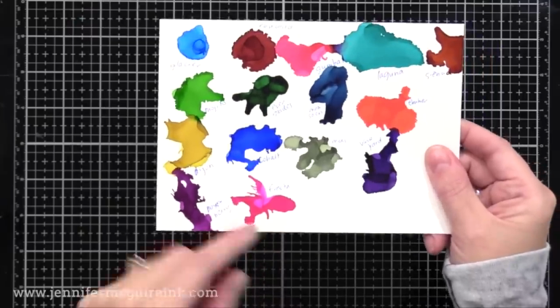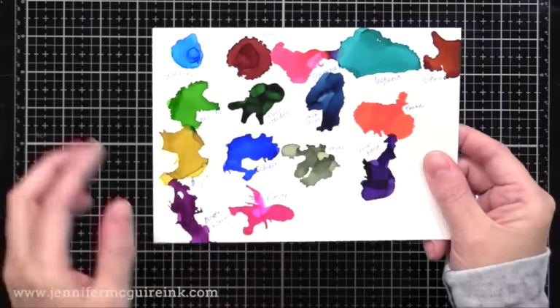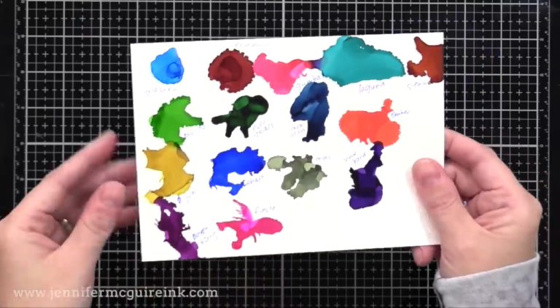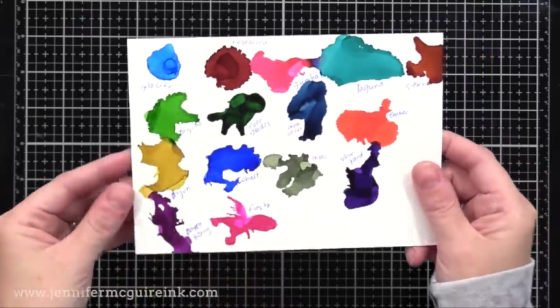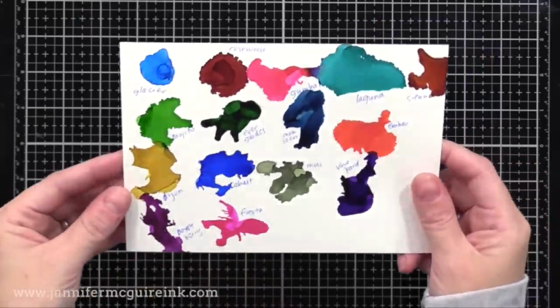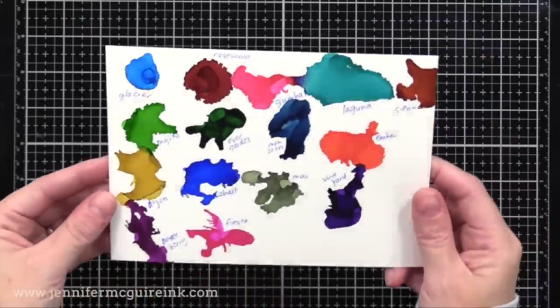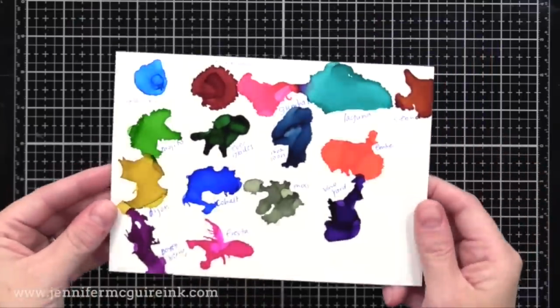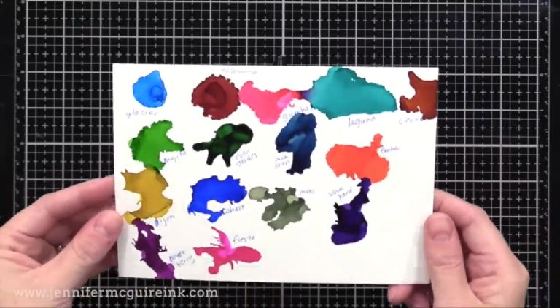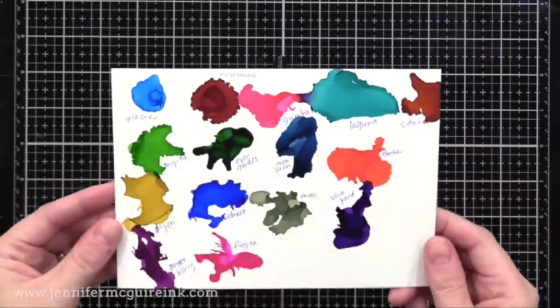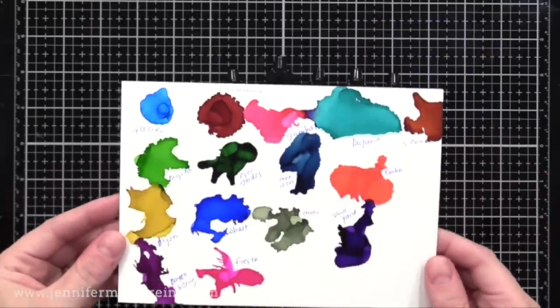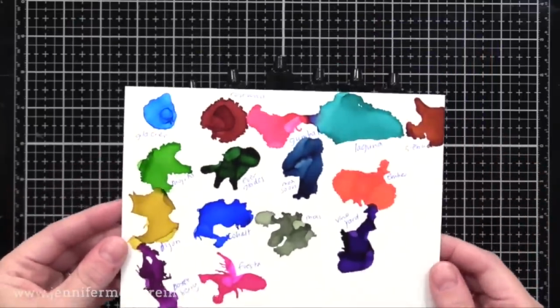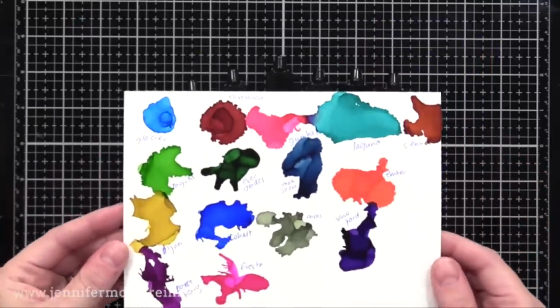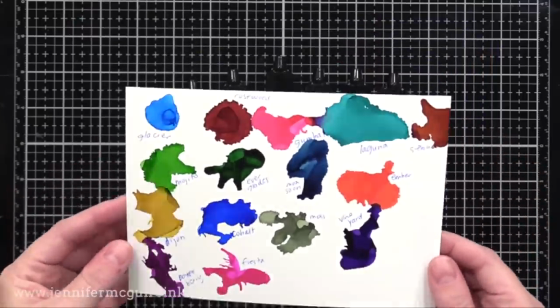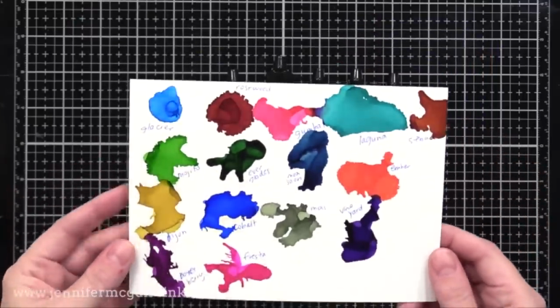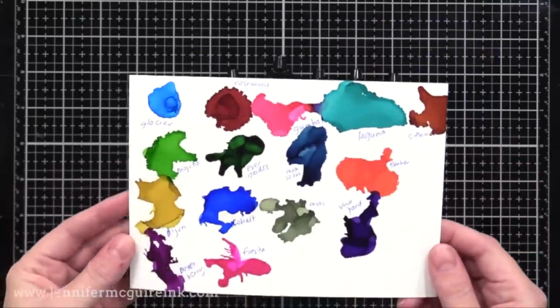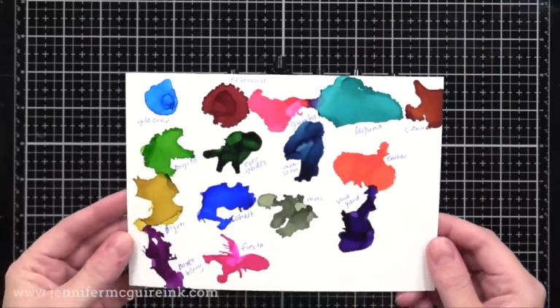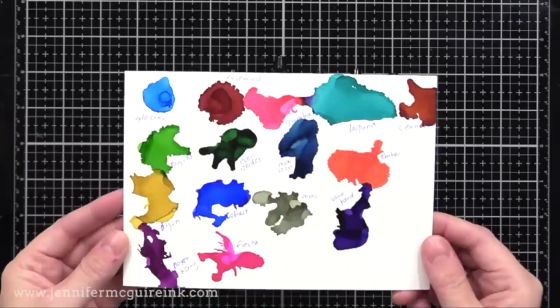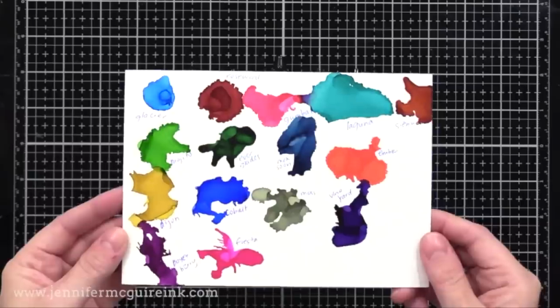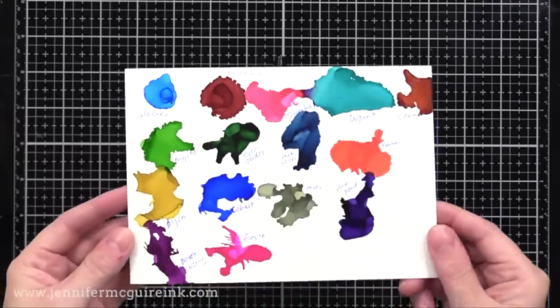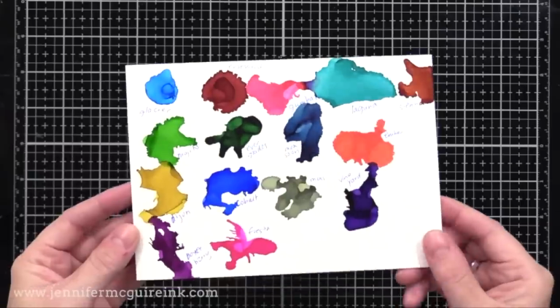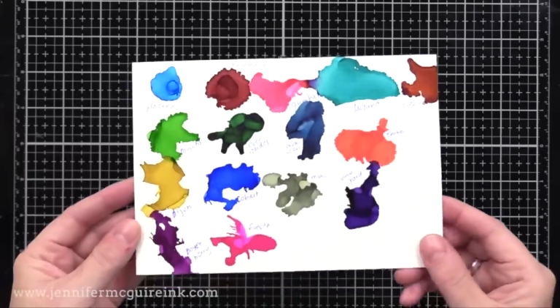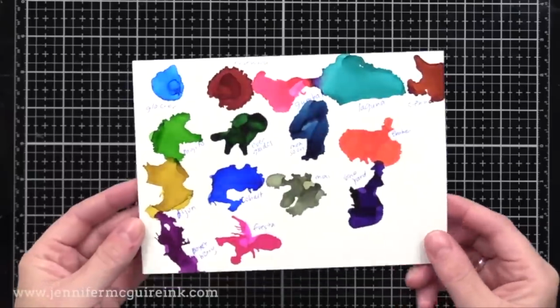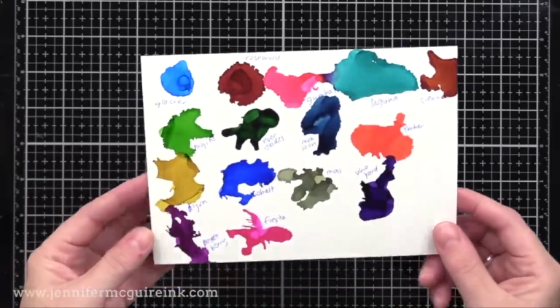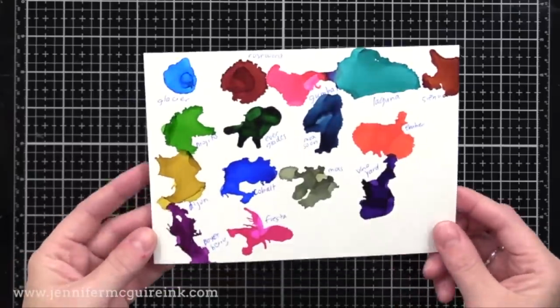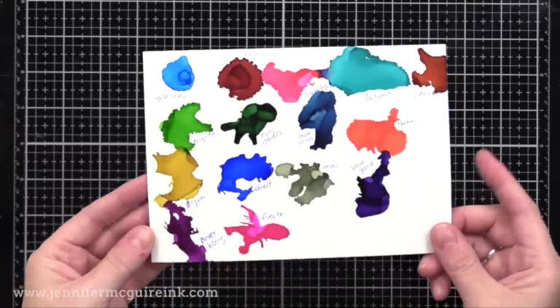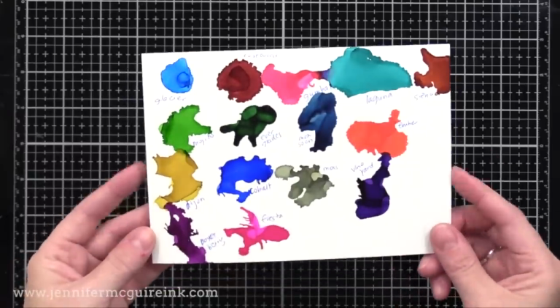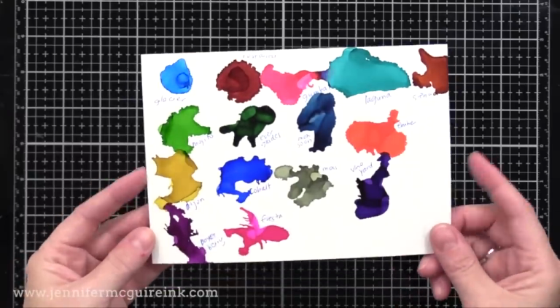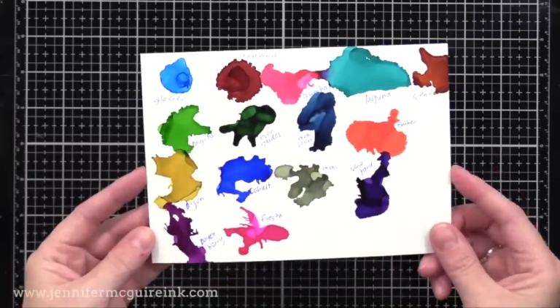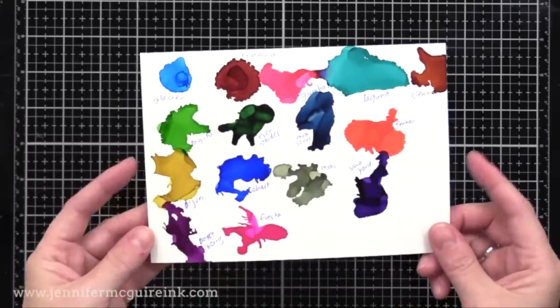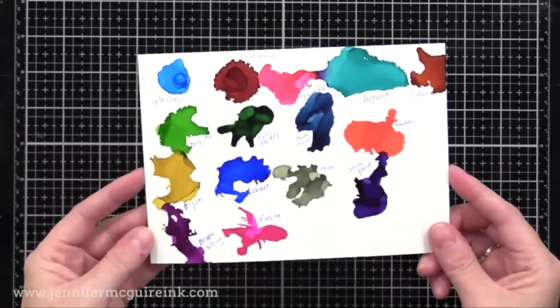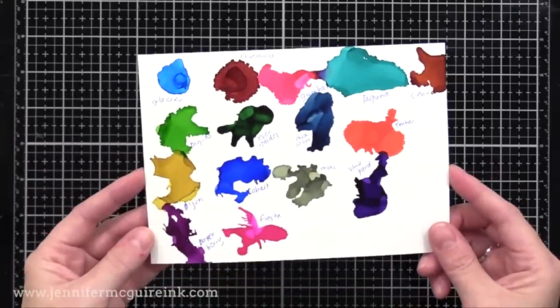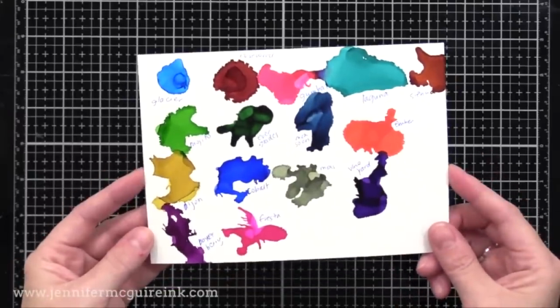I'll use a bunch of these colors today, but again, if you have other alcohol inks you could definitely use those.